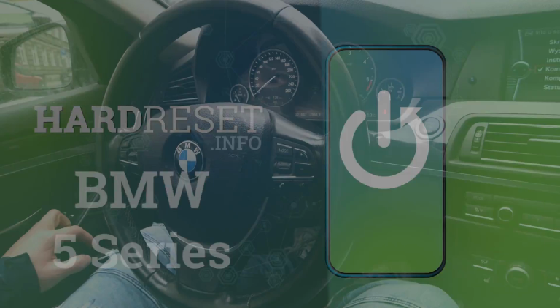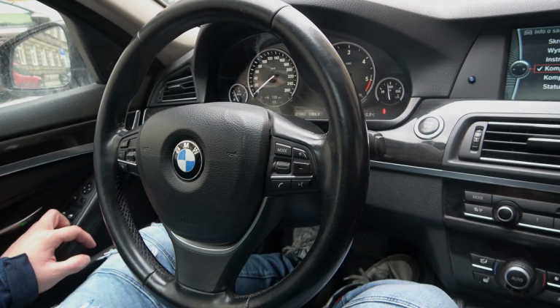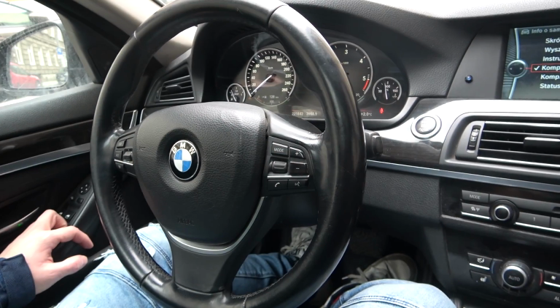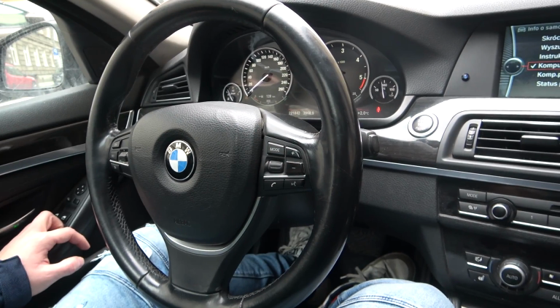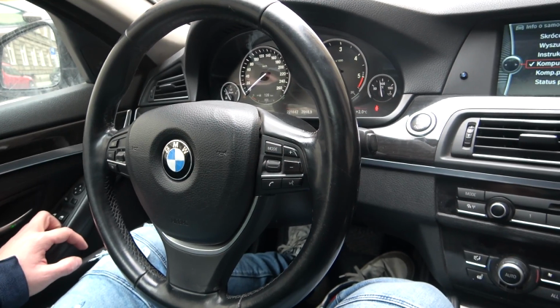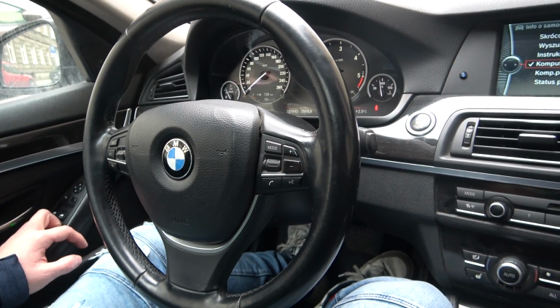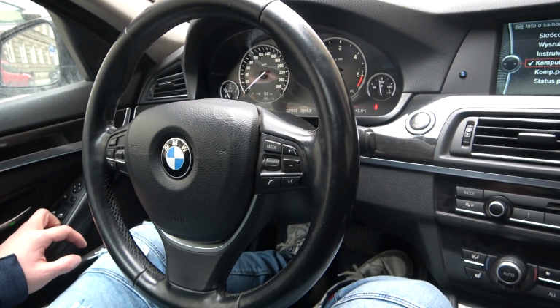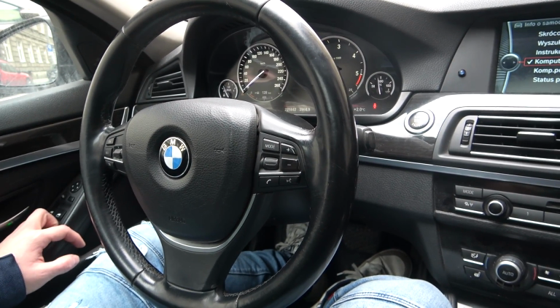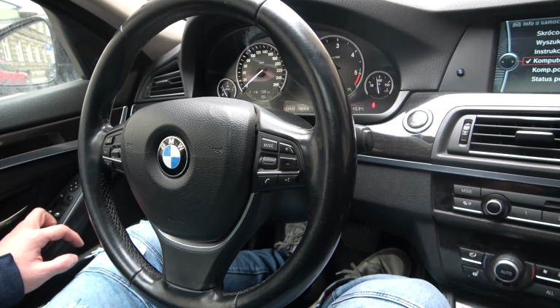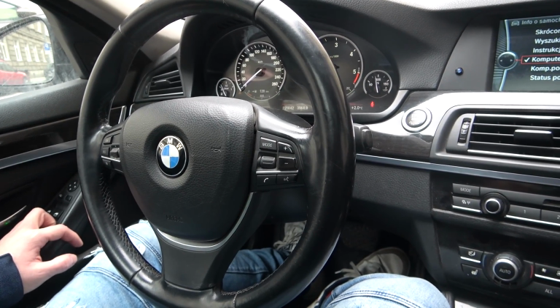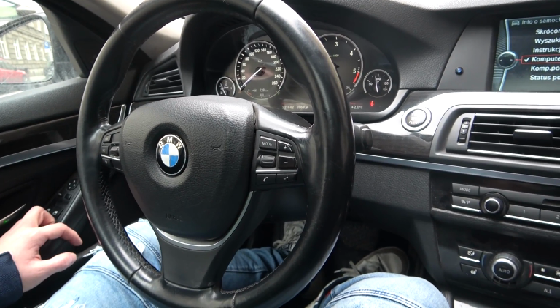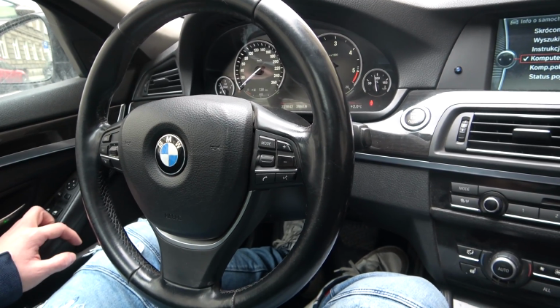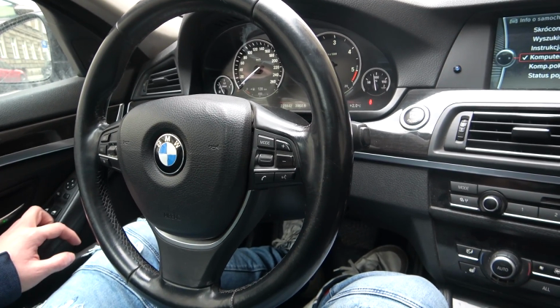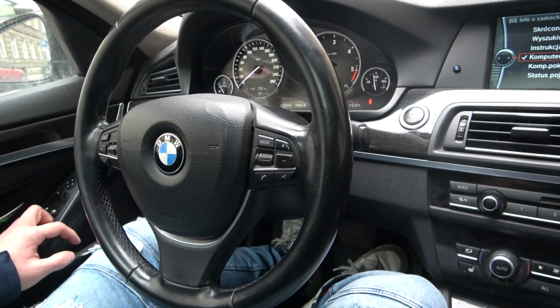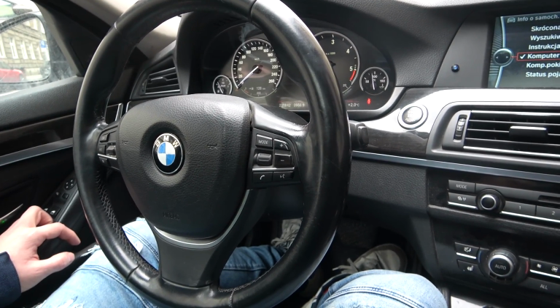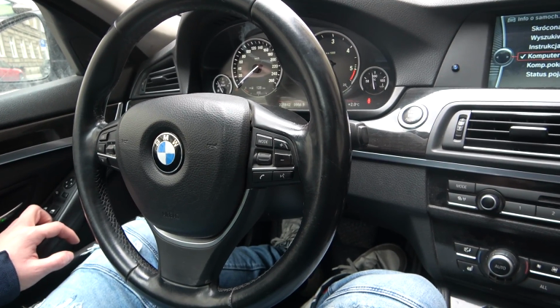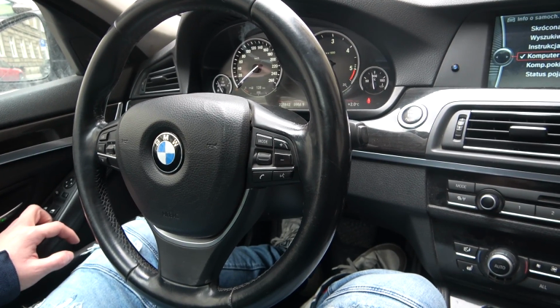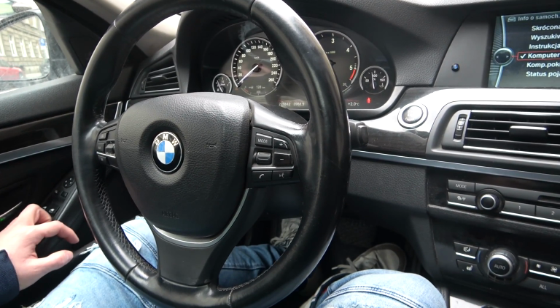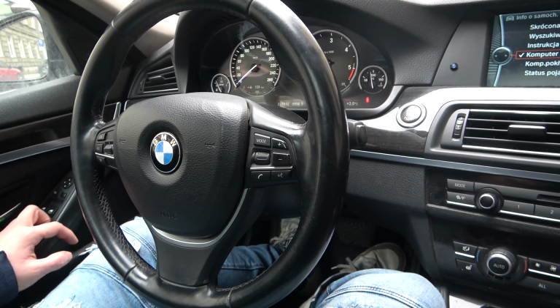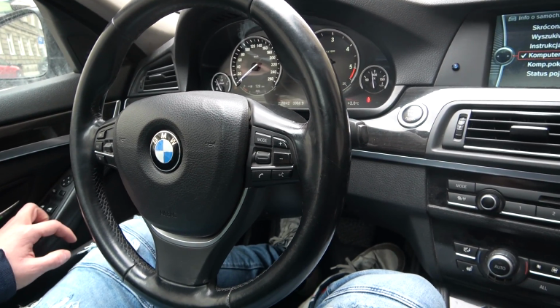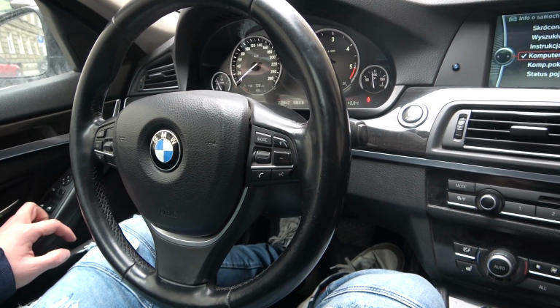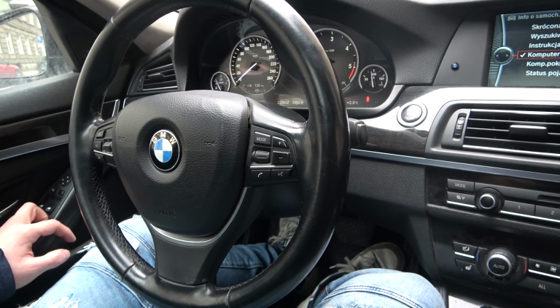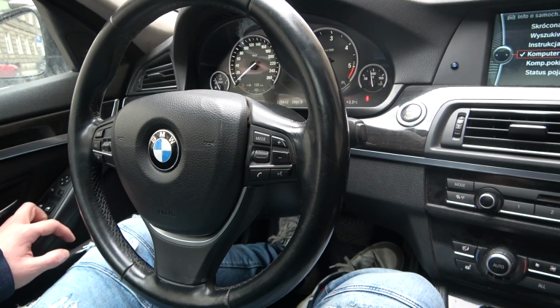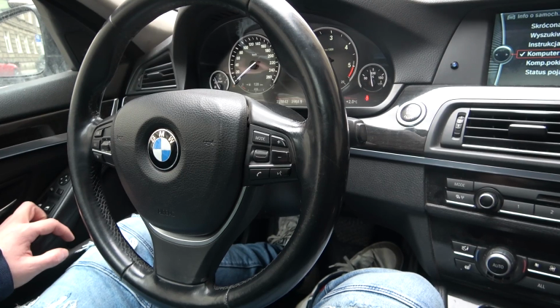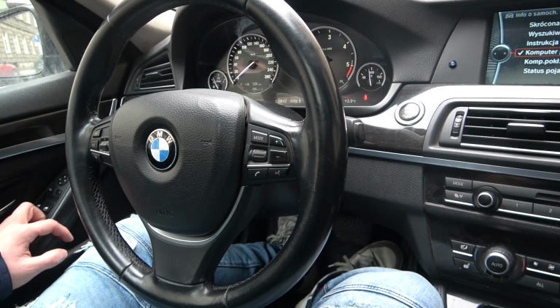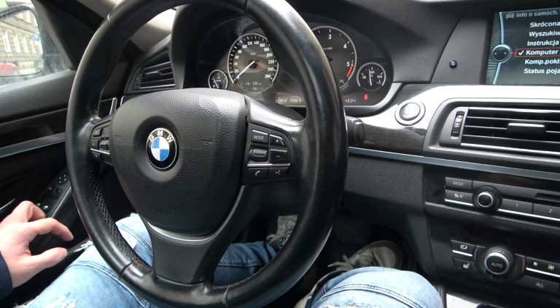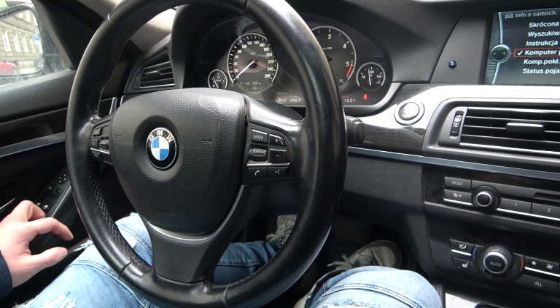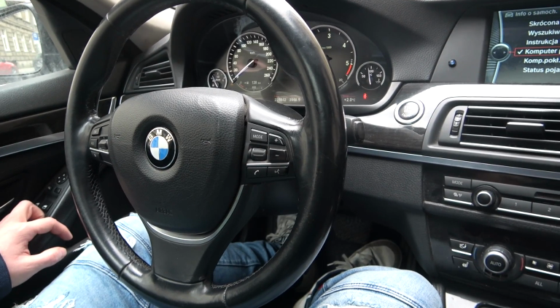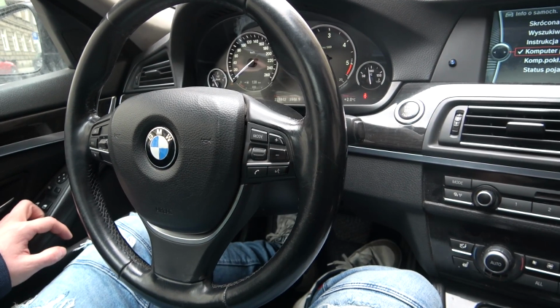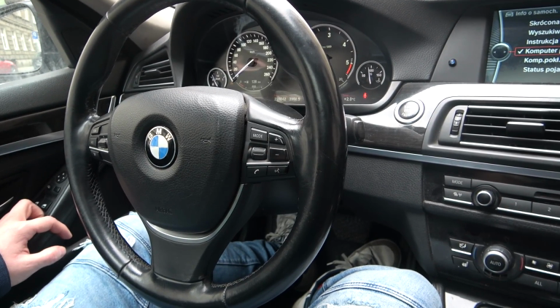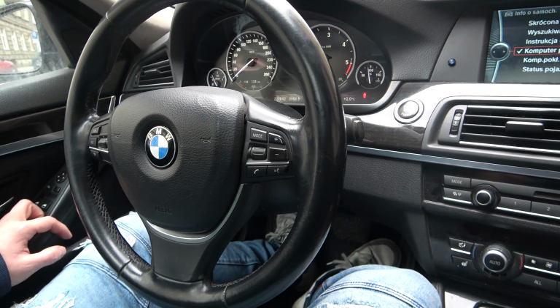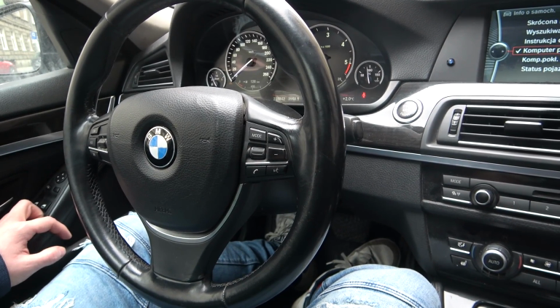Hello, today I'm in BMW Series 5. In this video I'll show you how to adjust side mirrors.